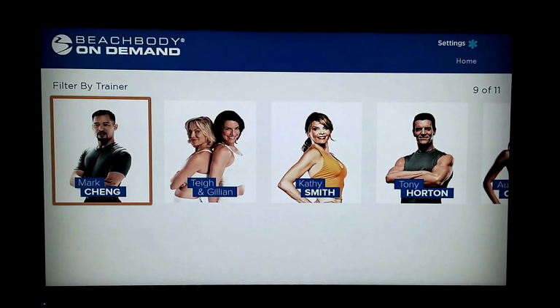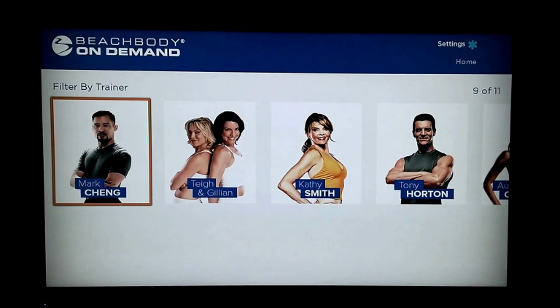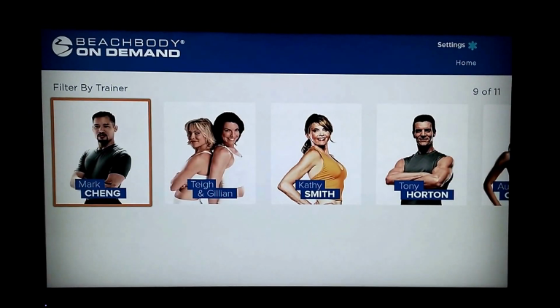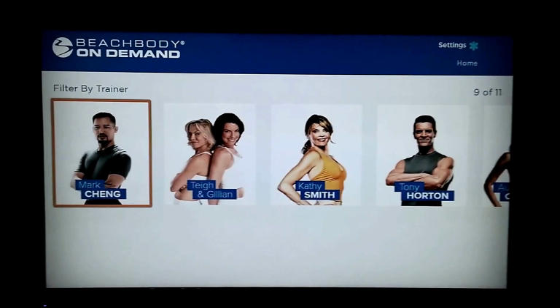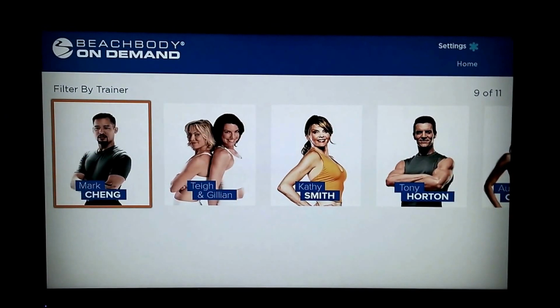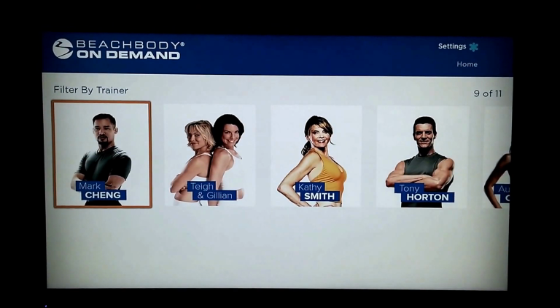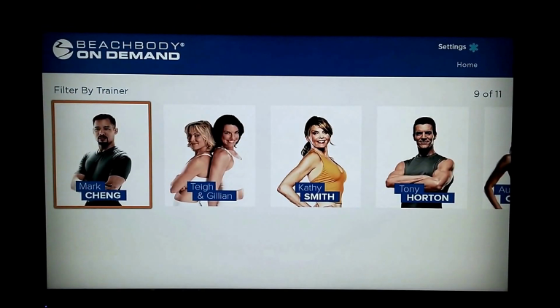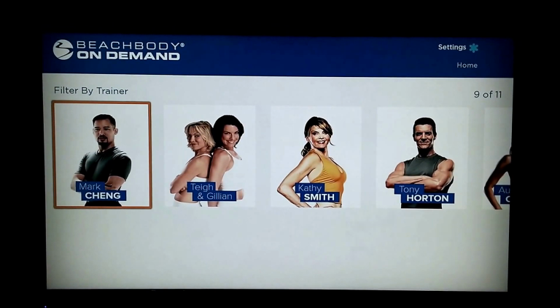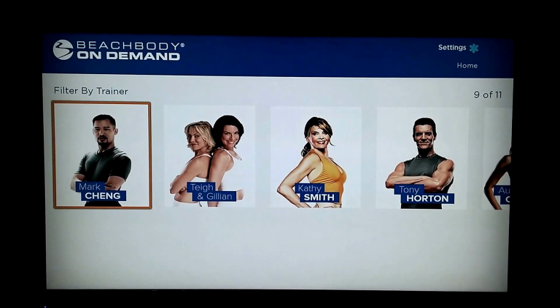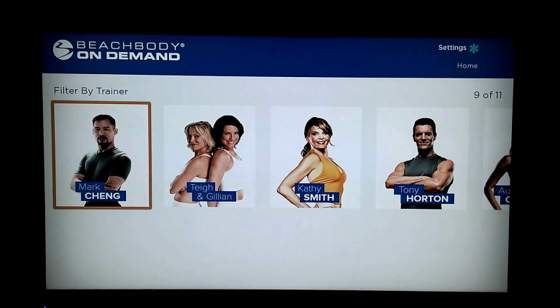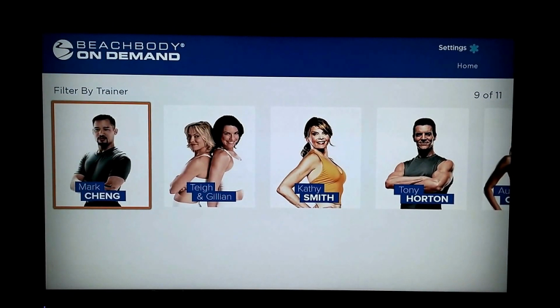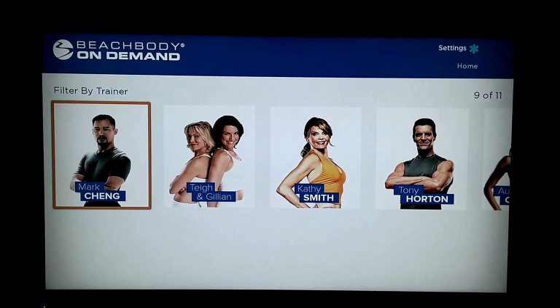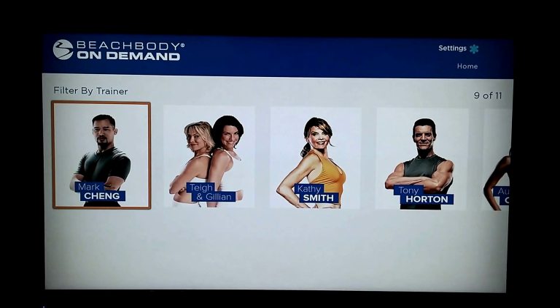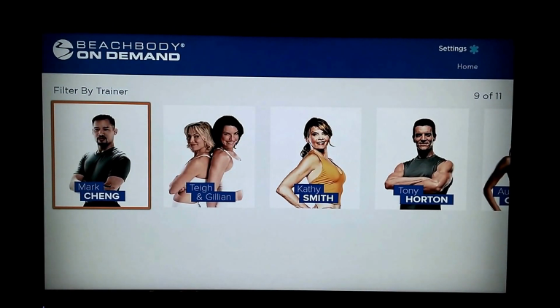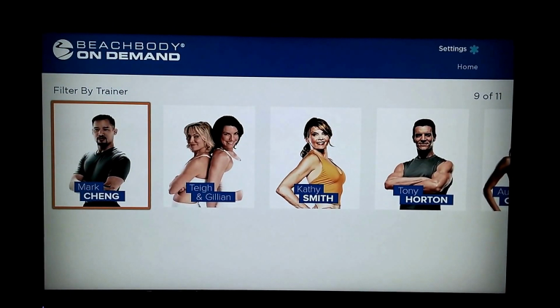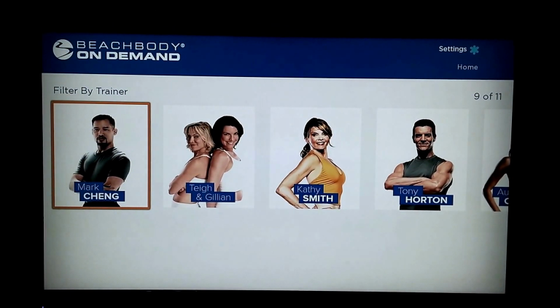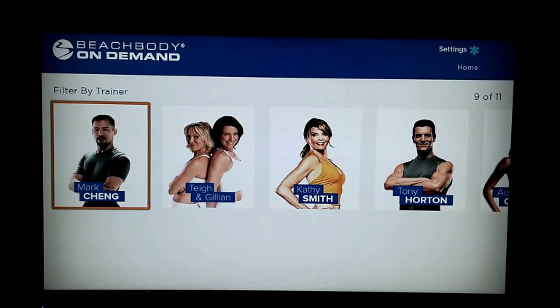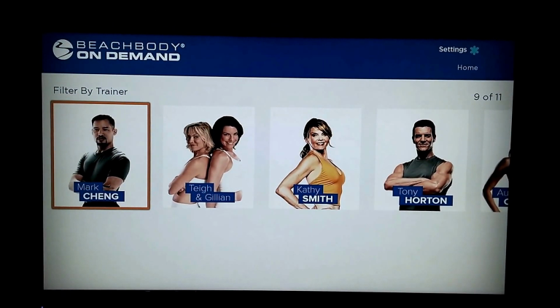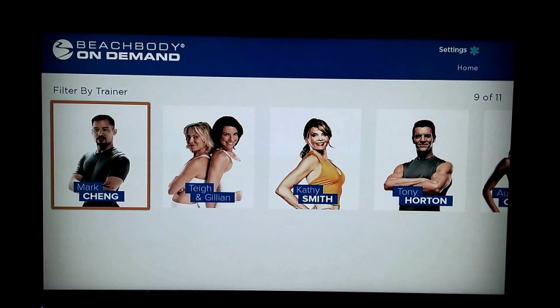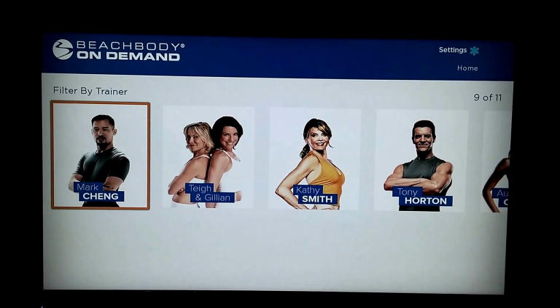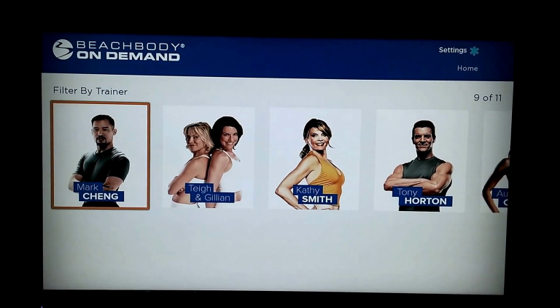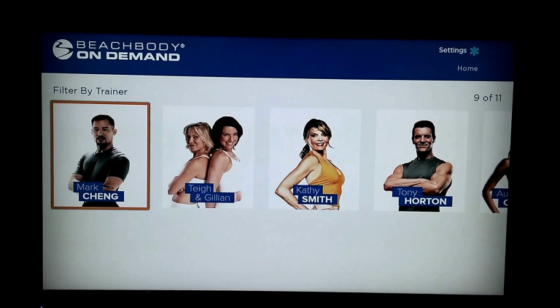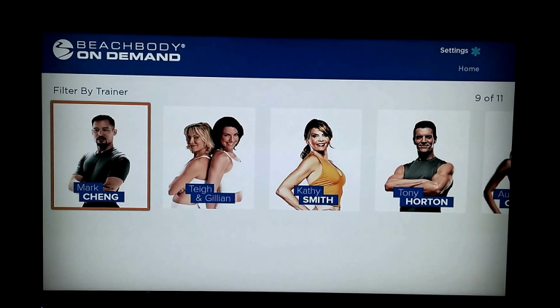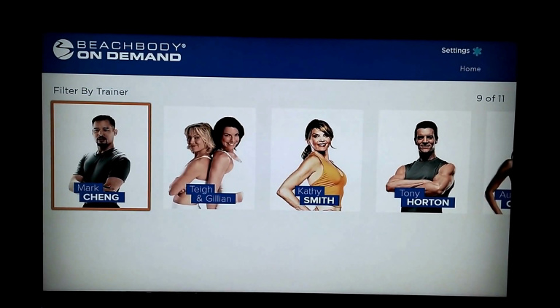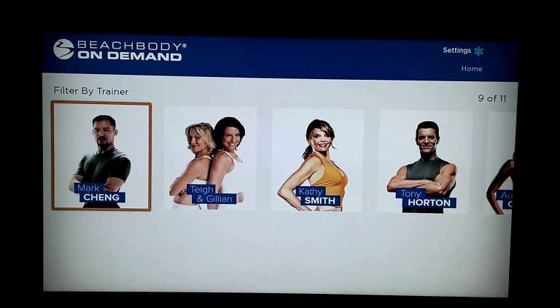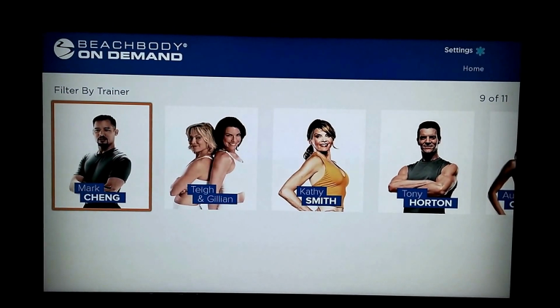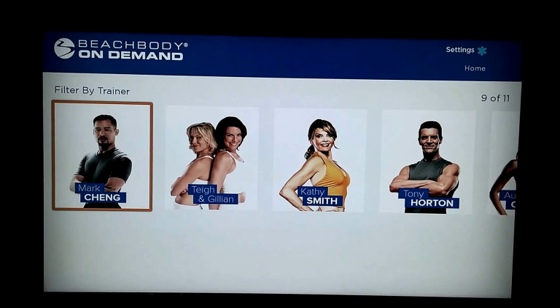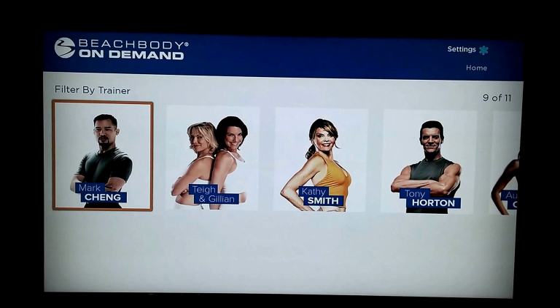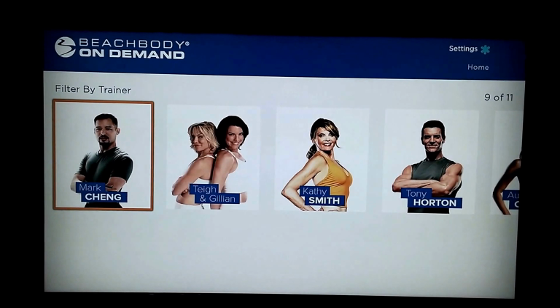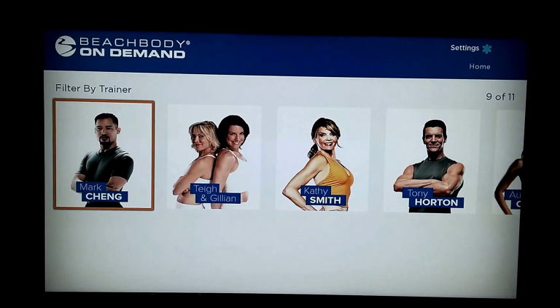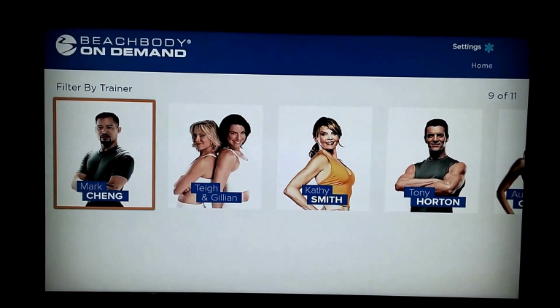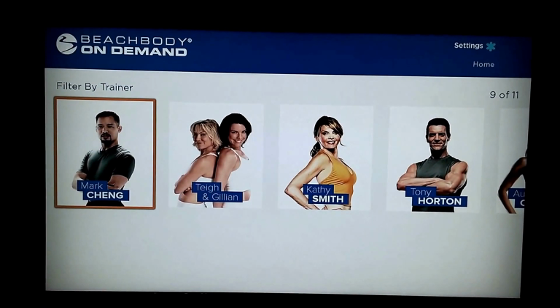Hey, BeachHitRob here with a review of the Beachbody On Demand Roku streaming channel.